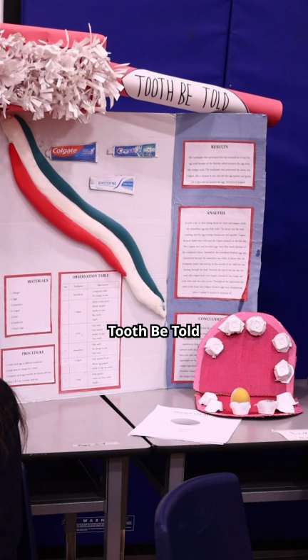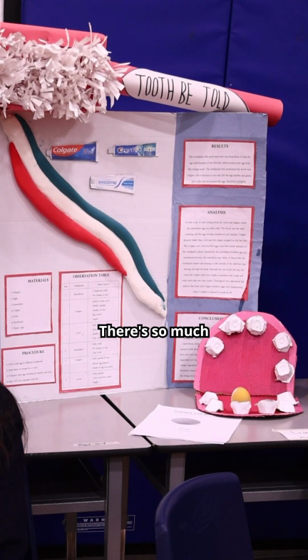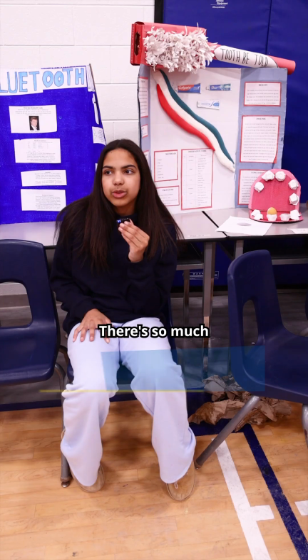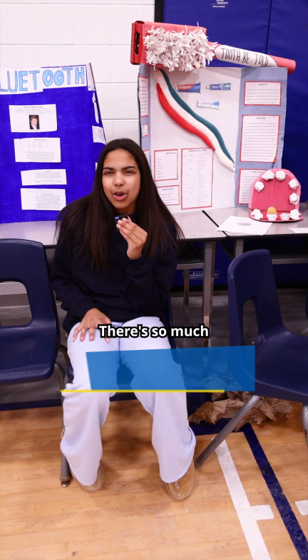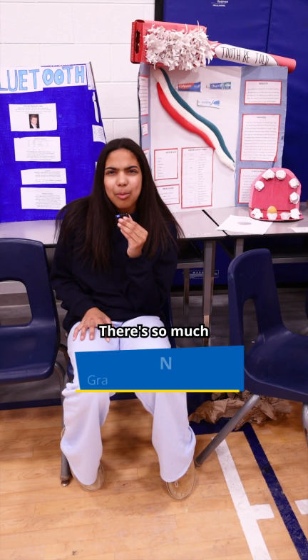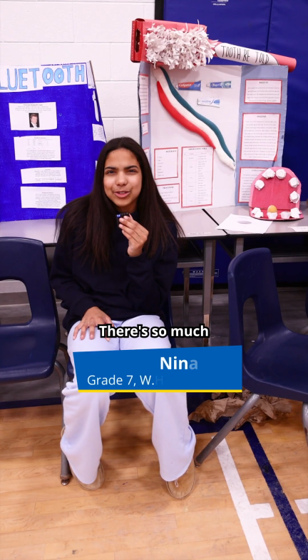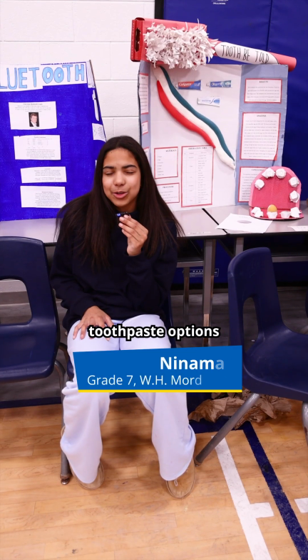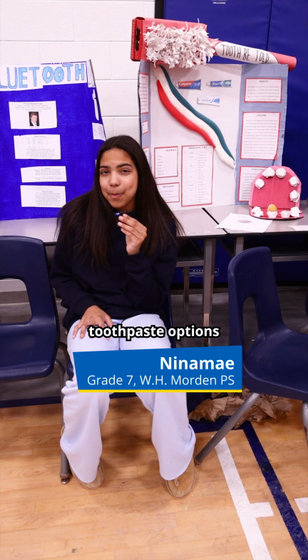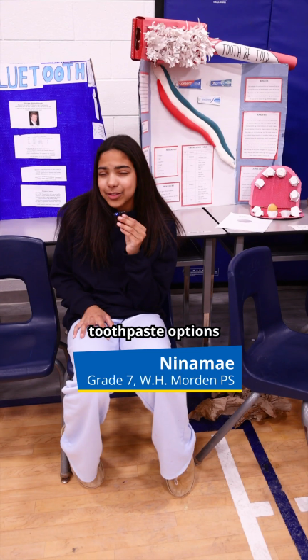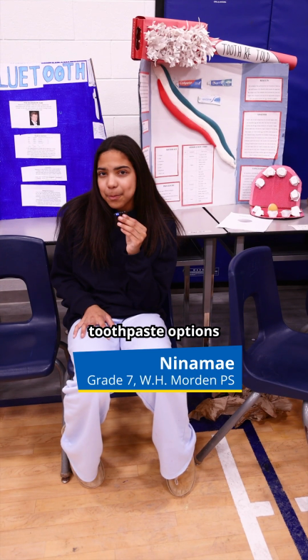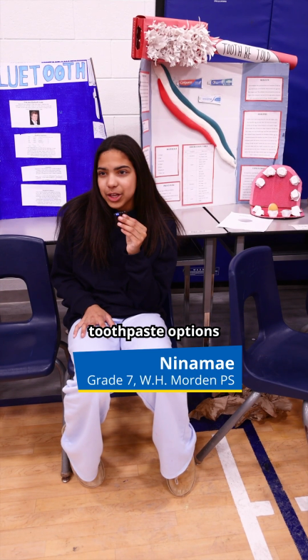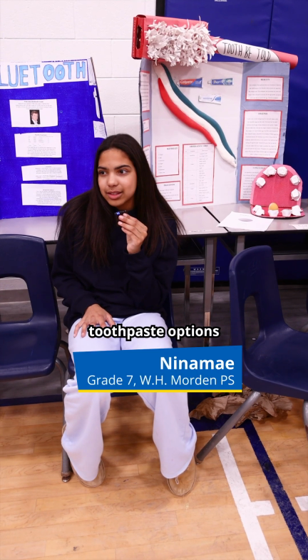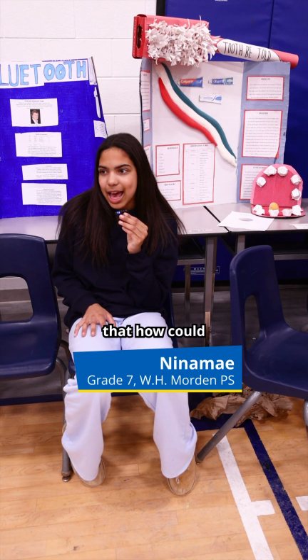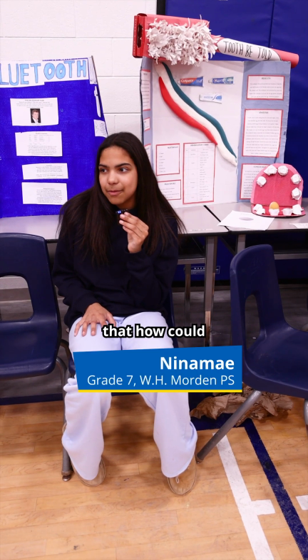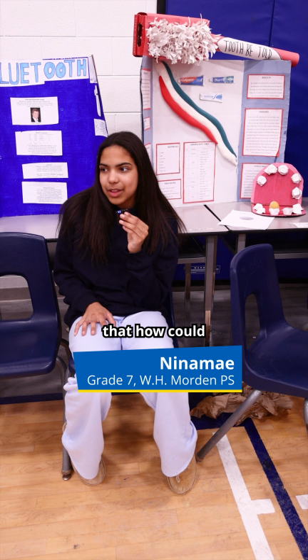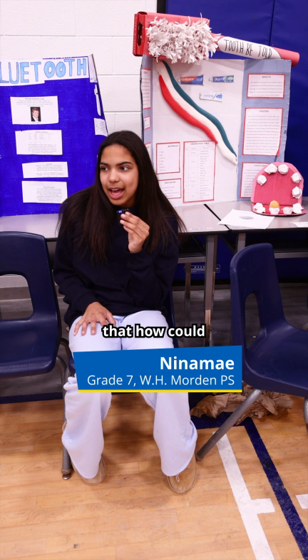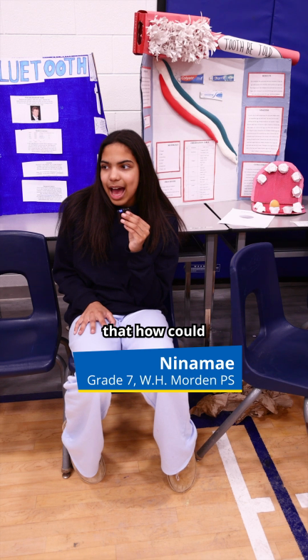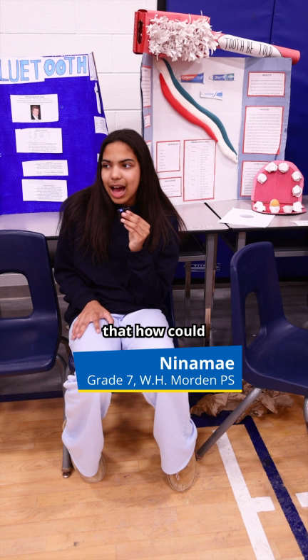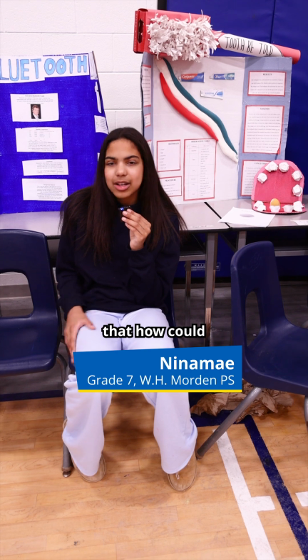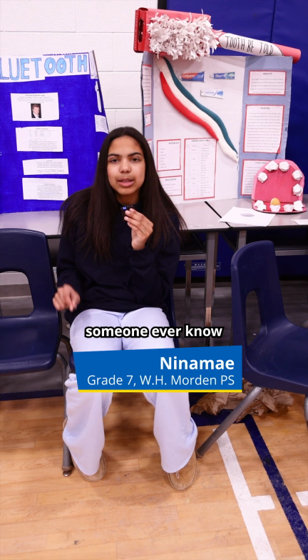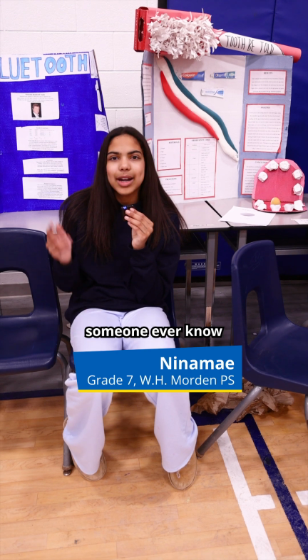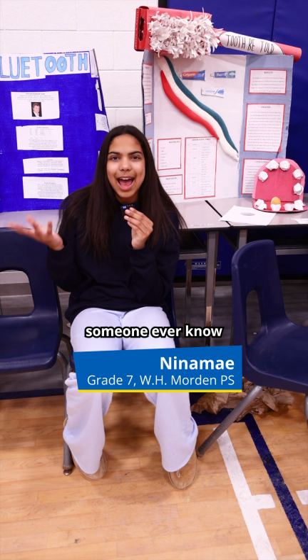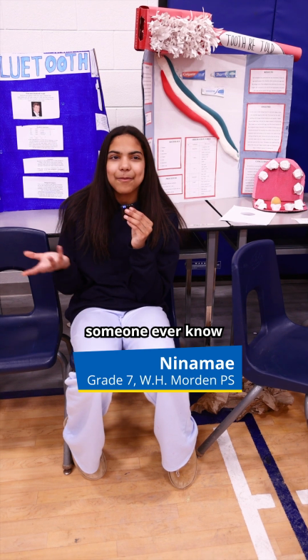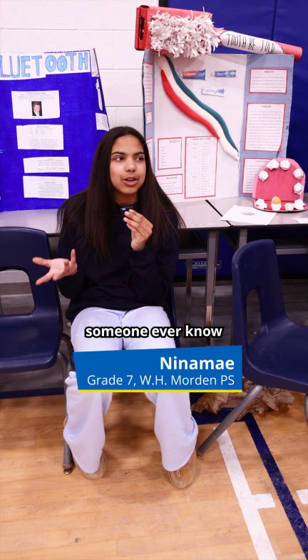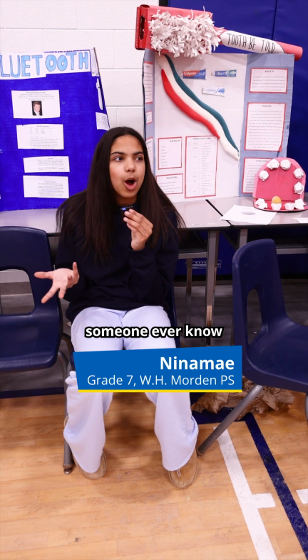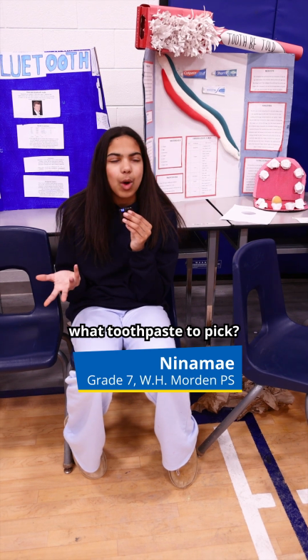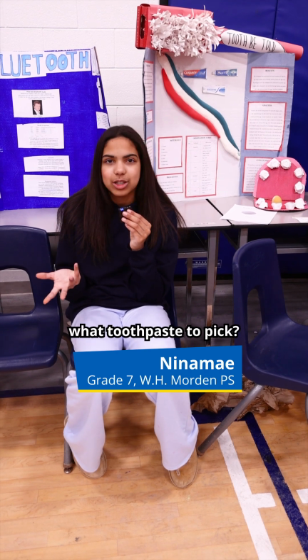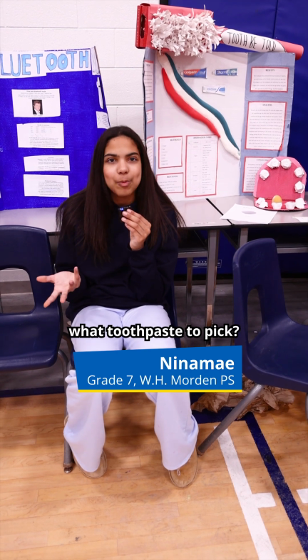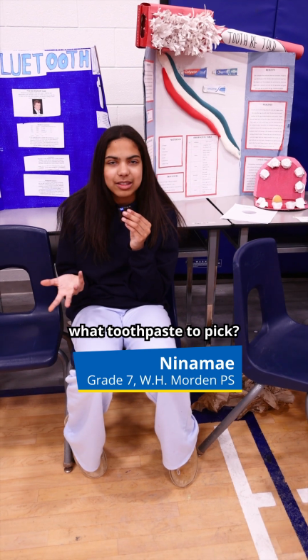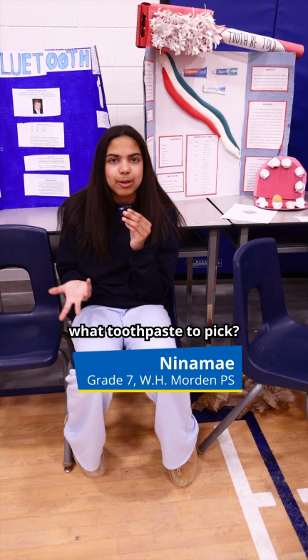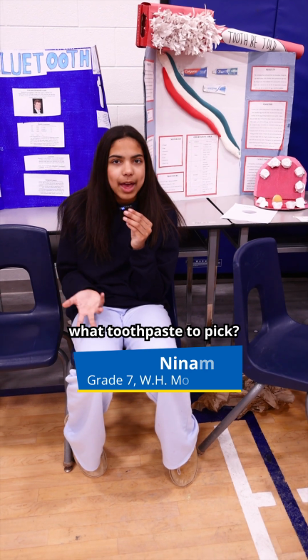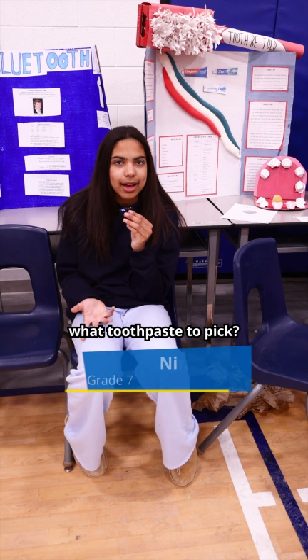There's so many toothpaste options — how could someone ever know what toothpaste to pick?